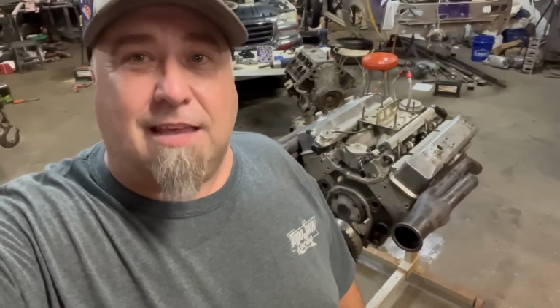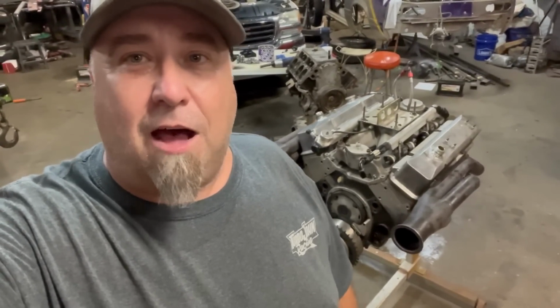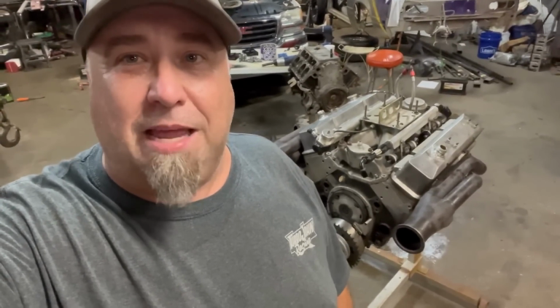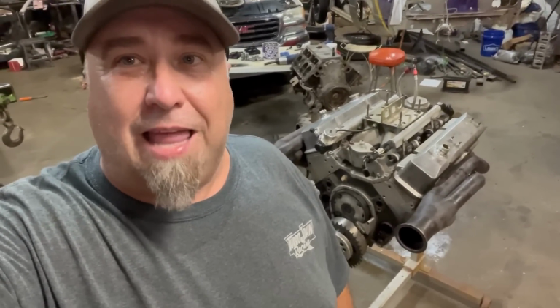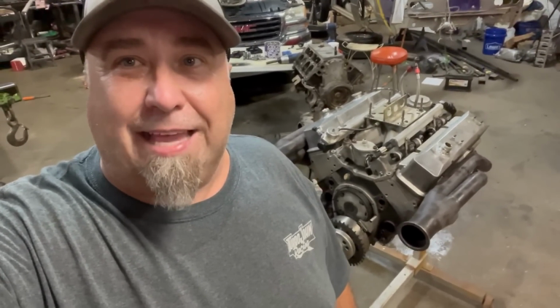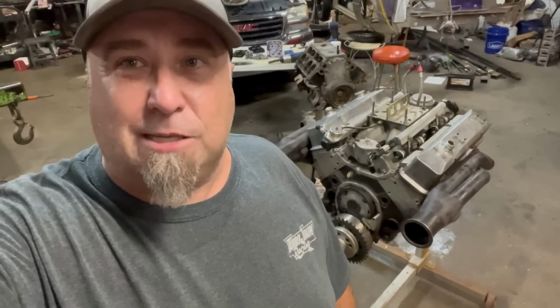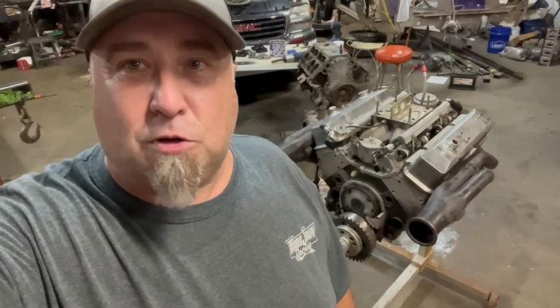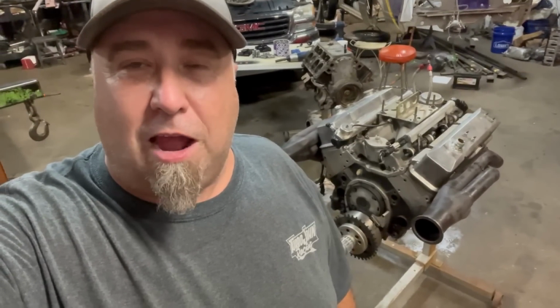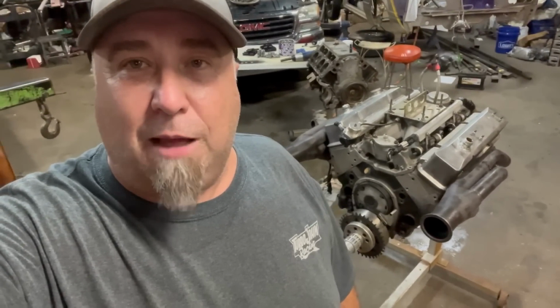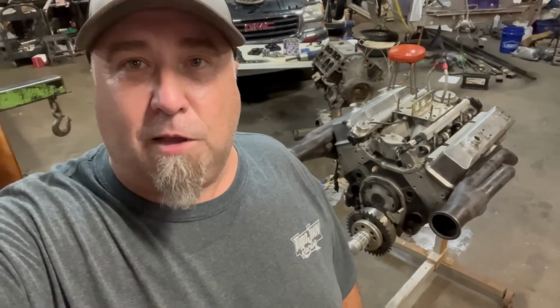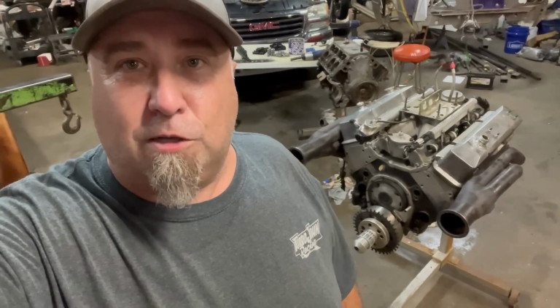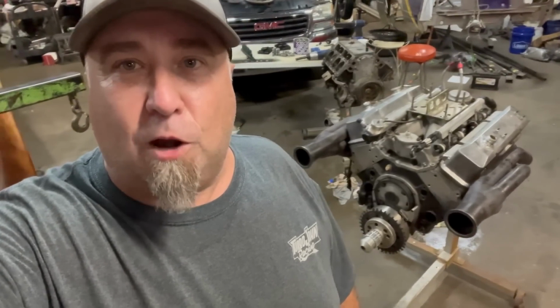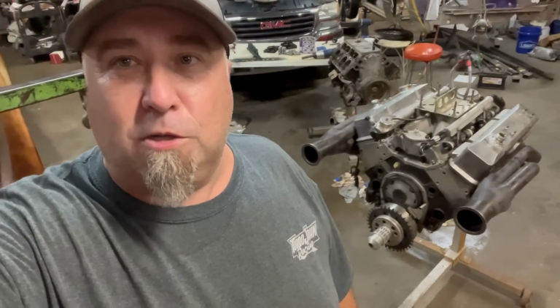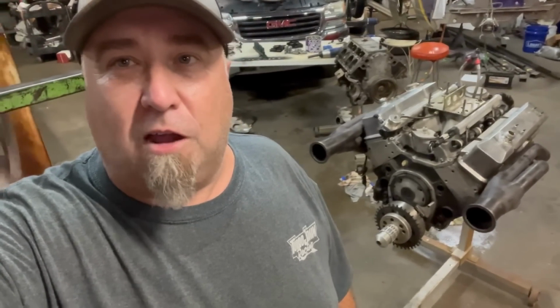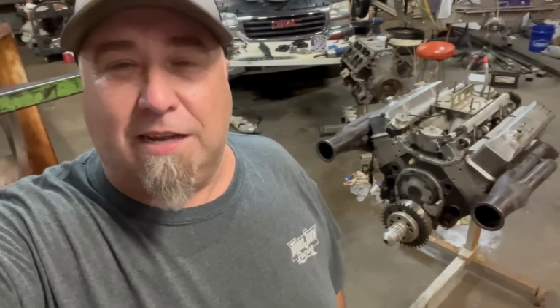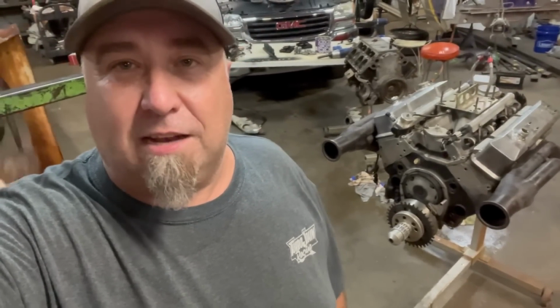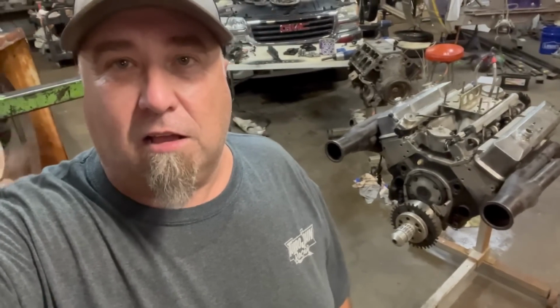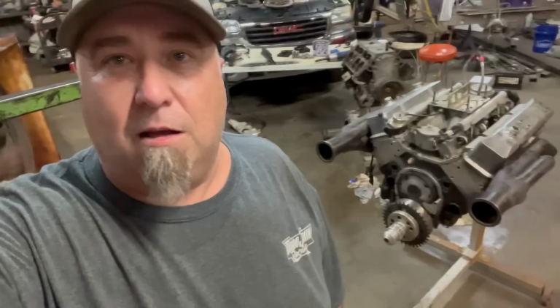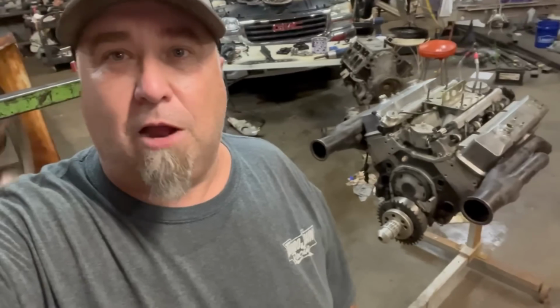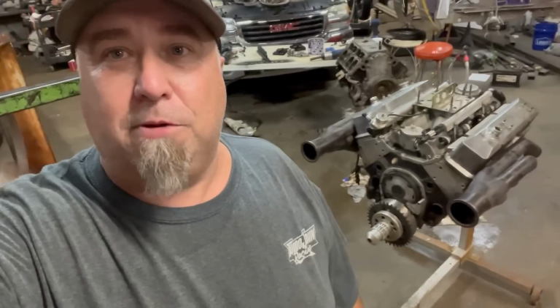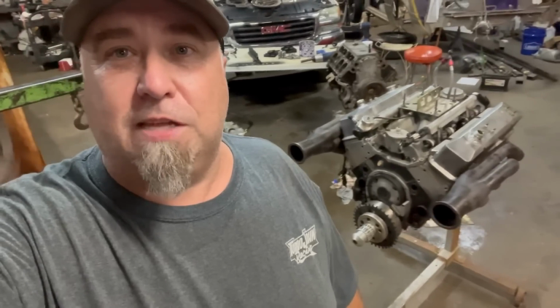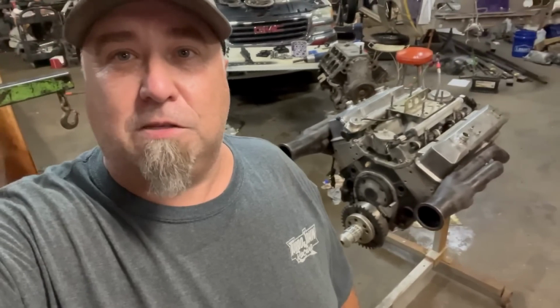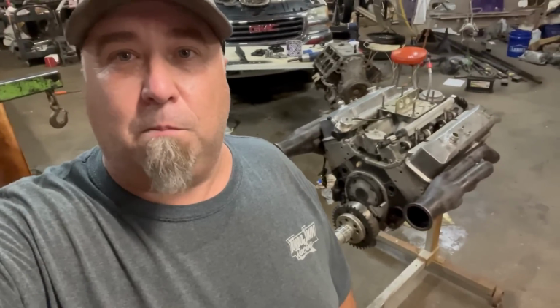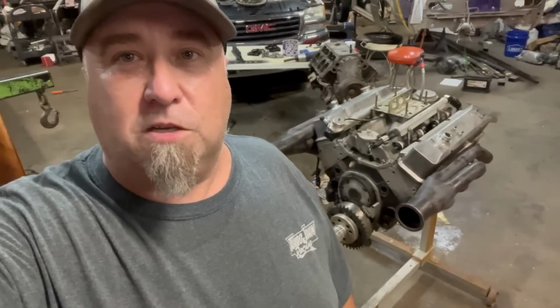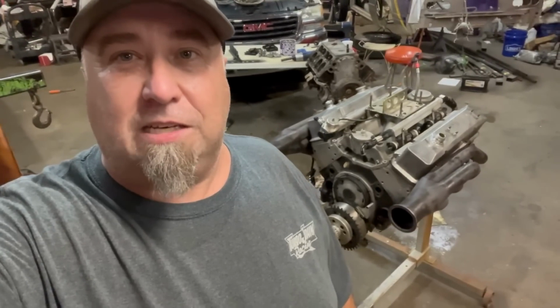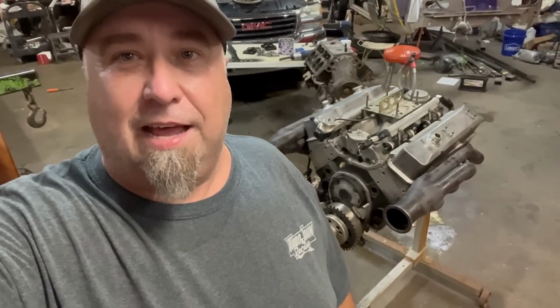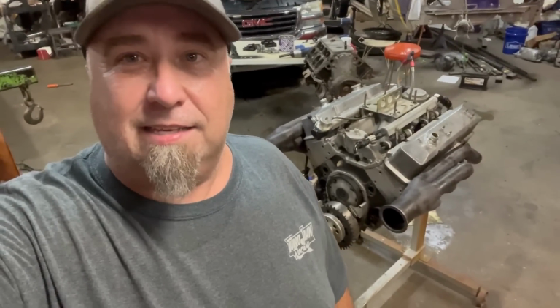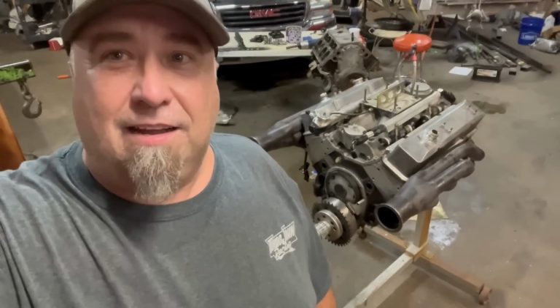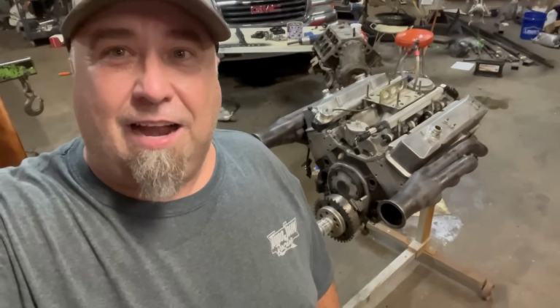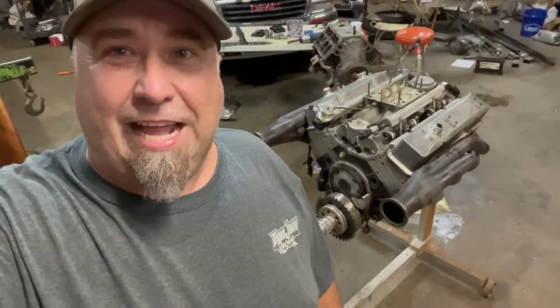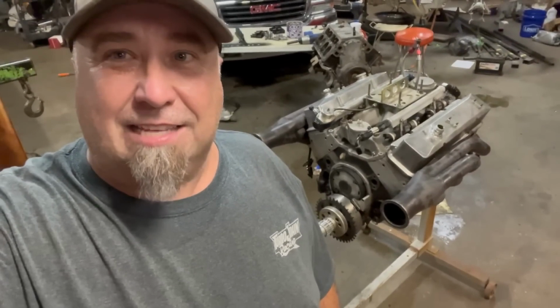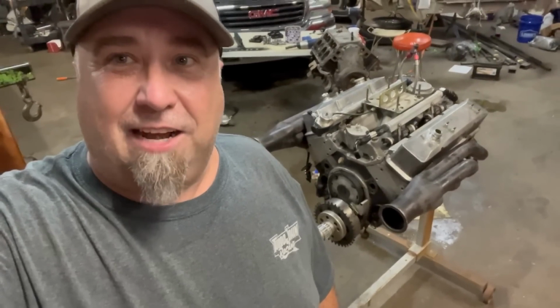Comment, like, and subscribe. Go to TurboJohnRacing.com and grab yourself some merchandise.